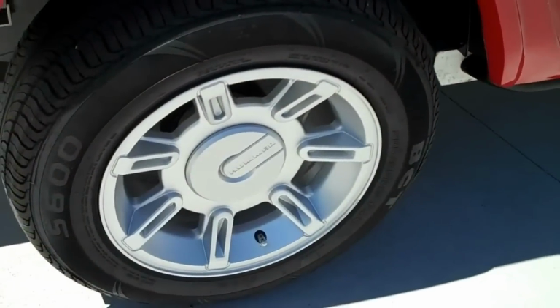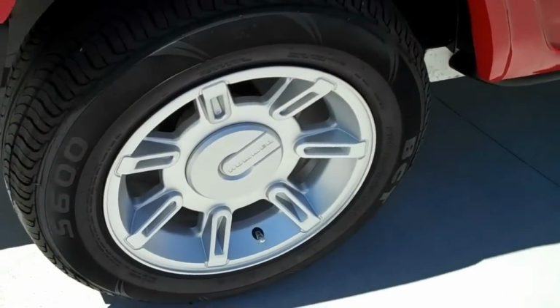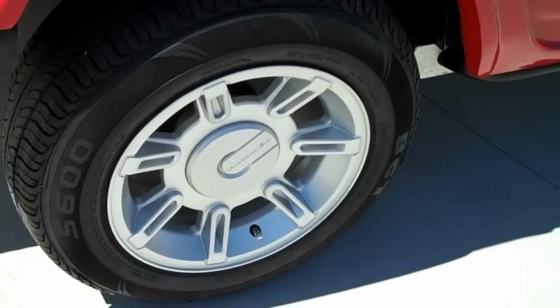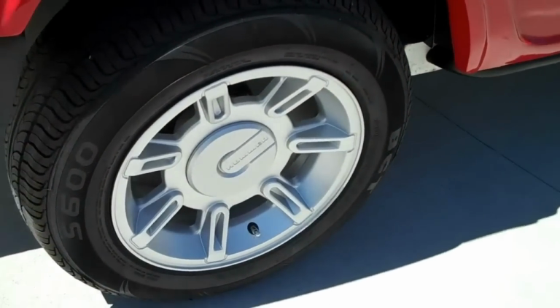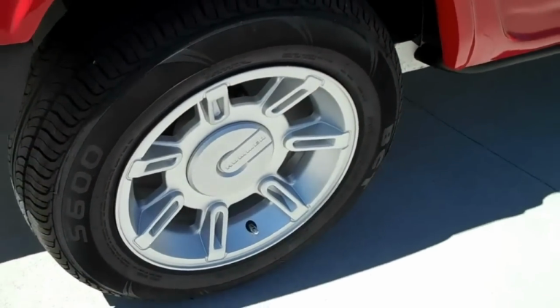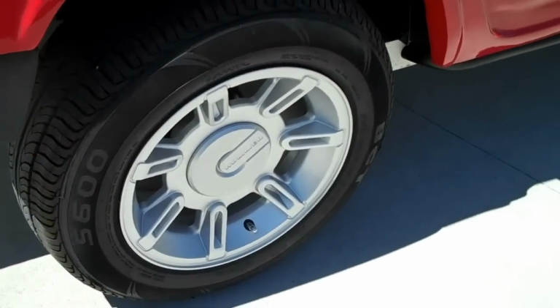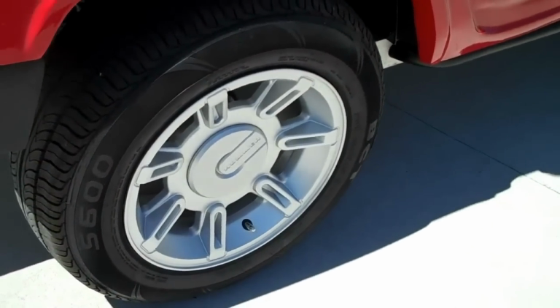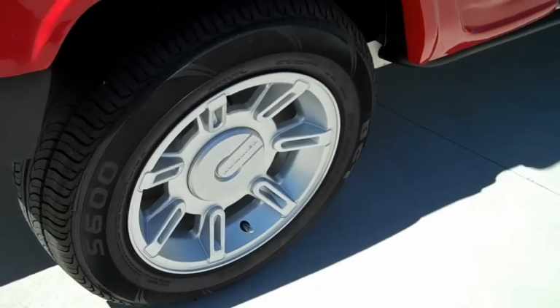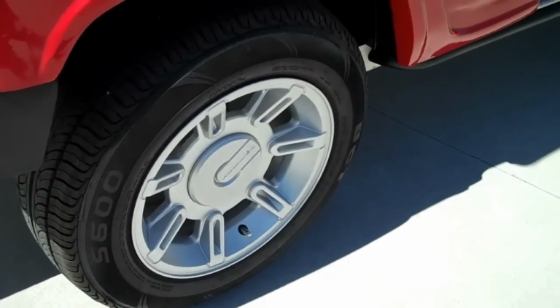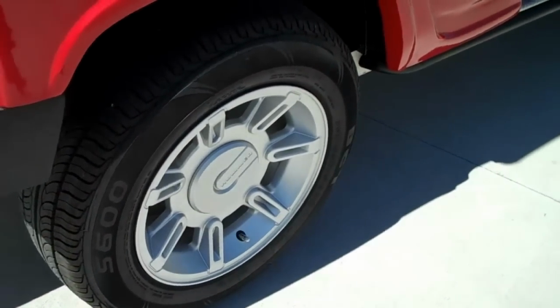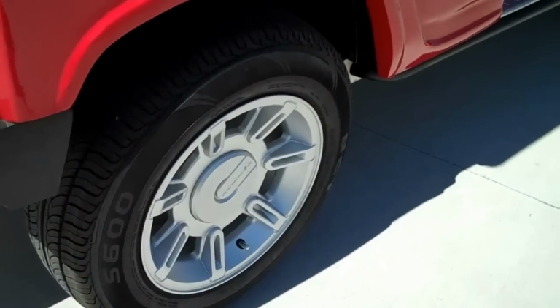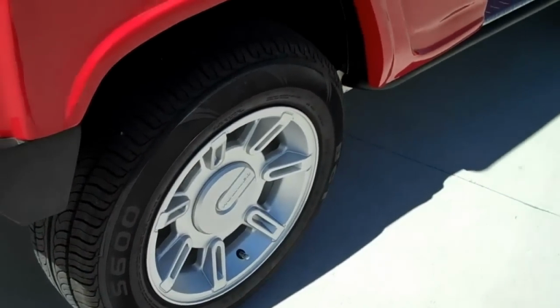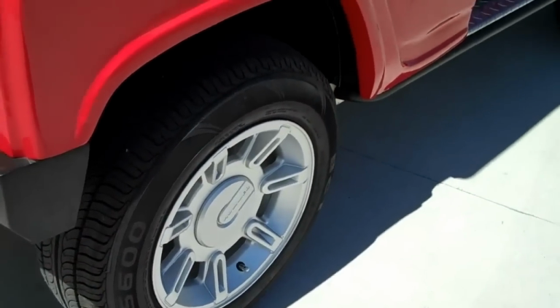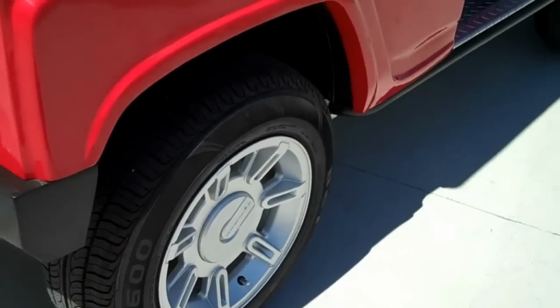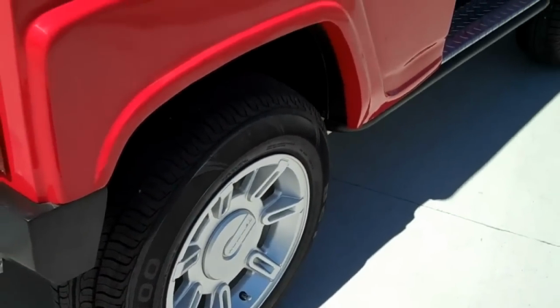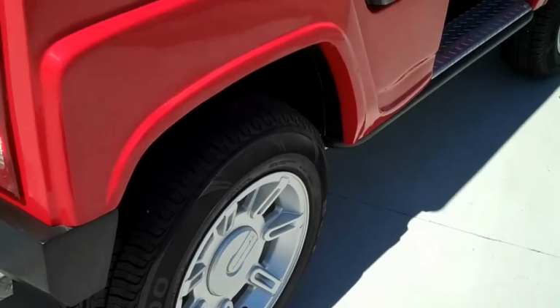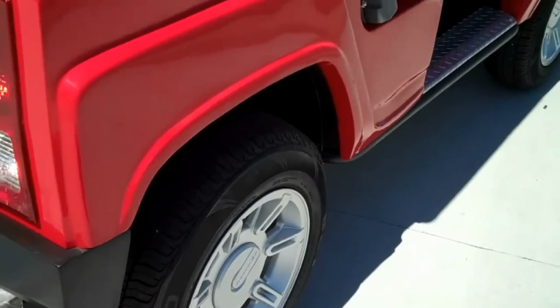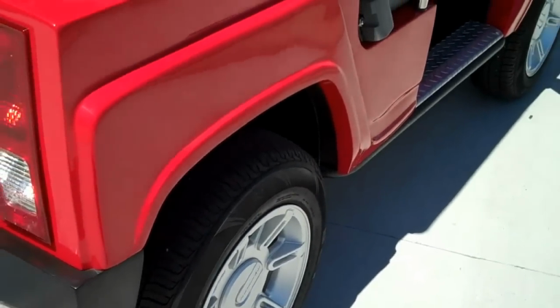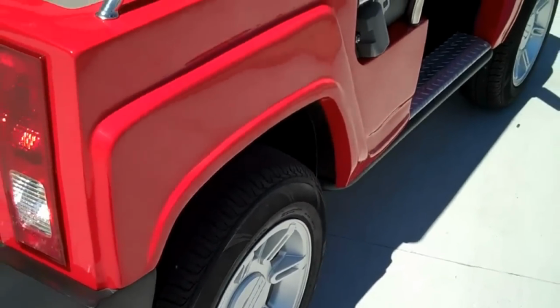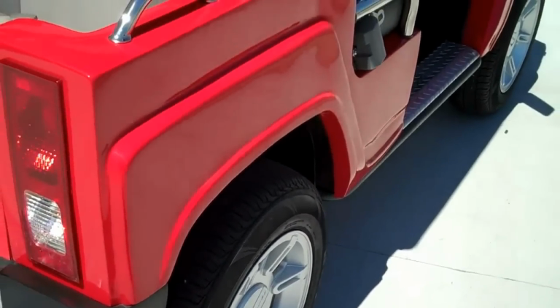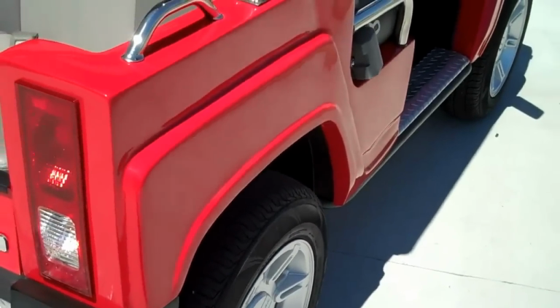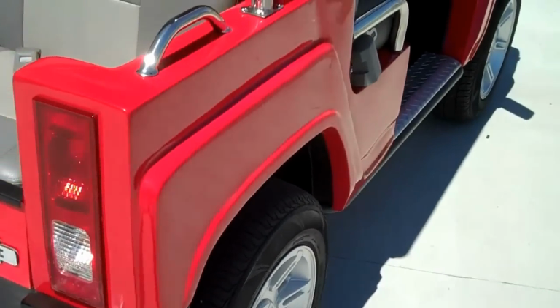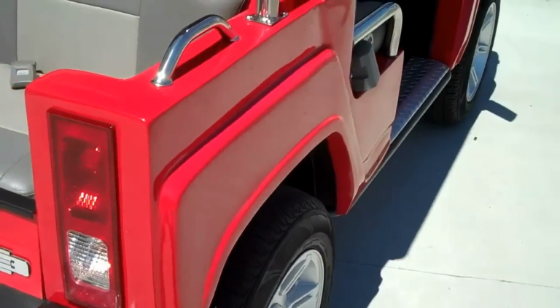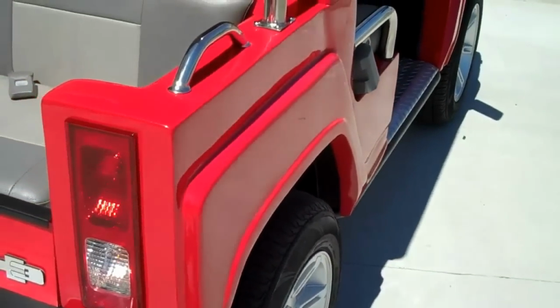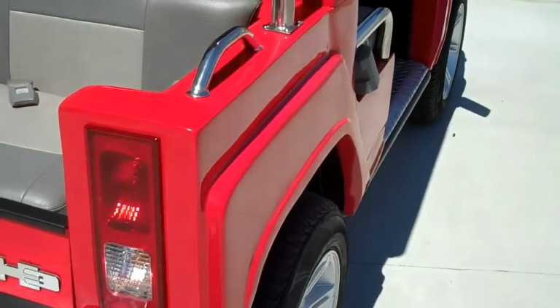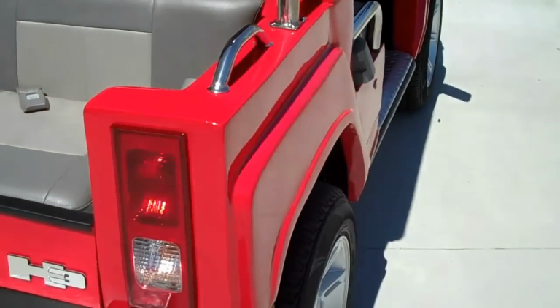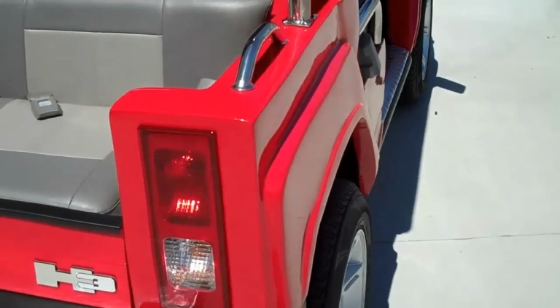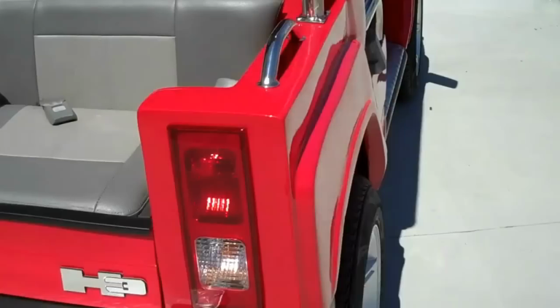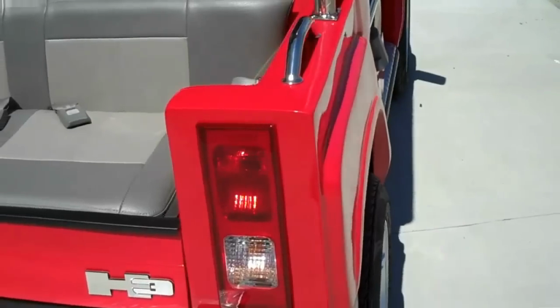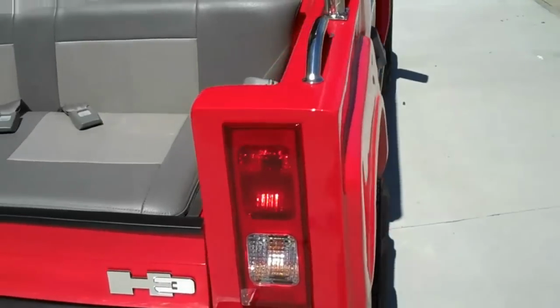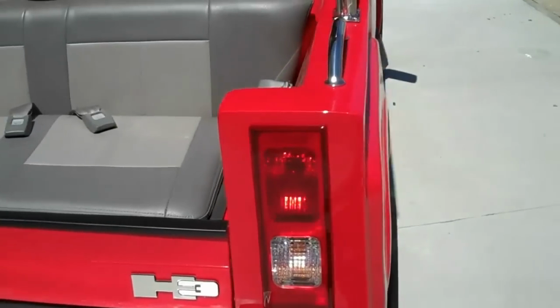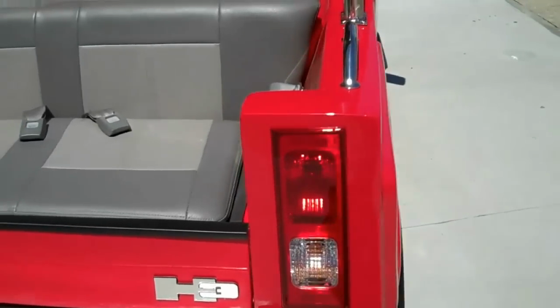15-inch rims come standard. You can go up to a 17 or 18-inch custom rim.